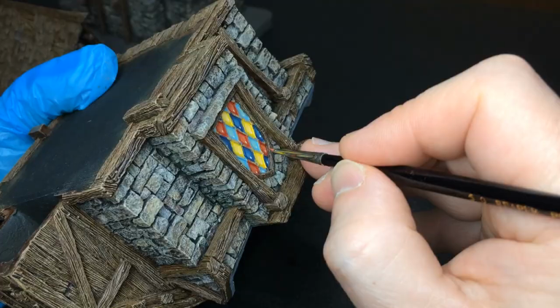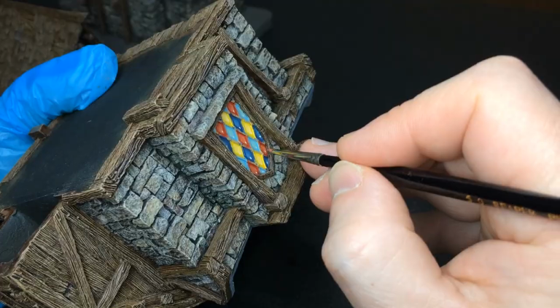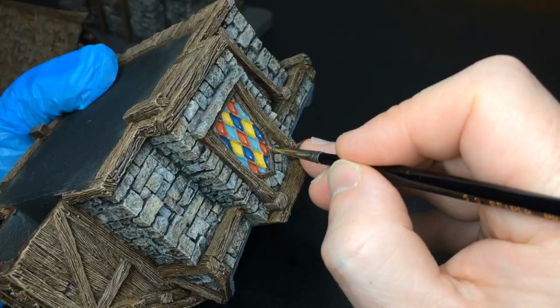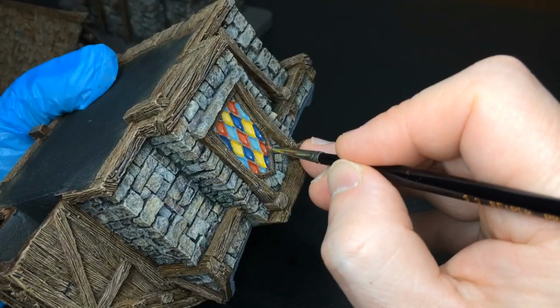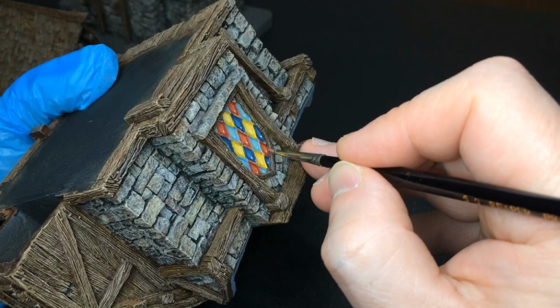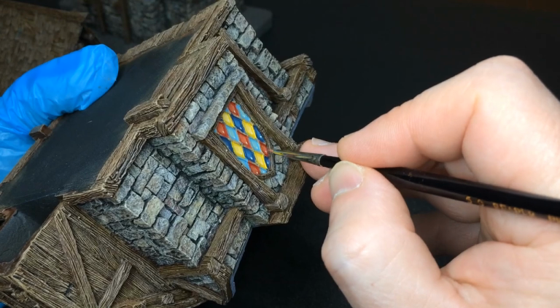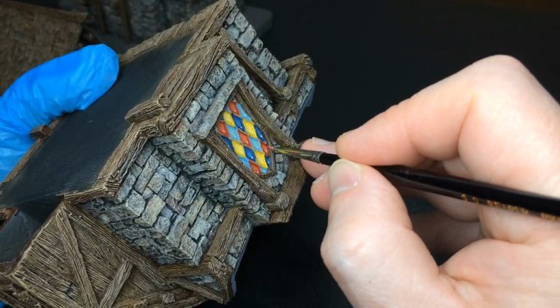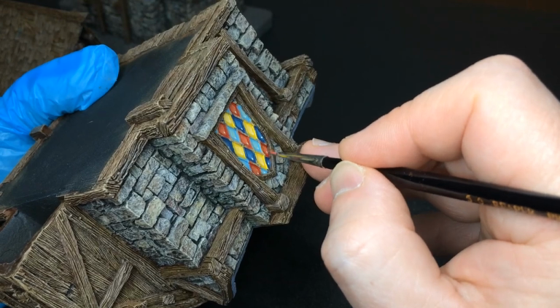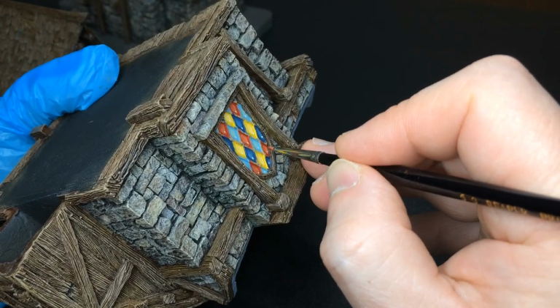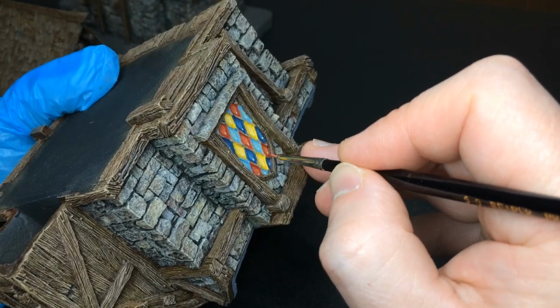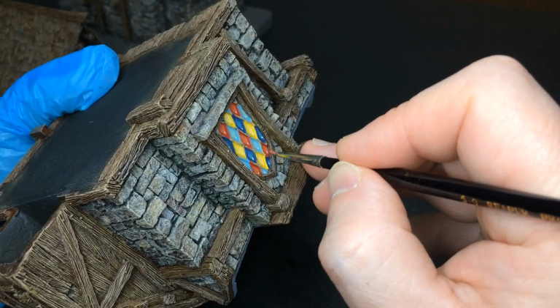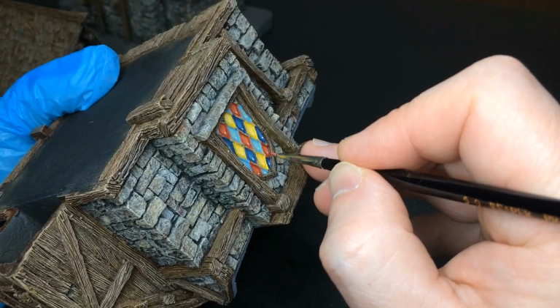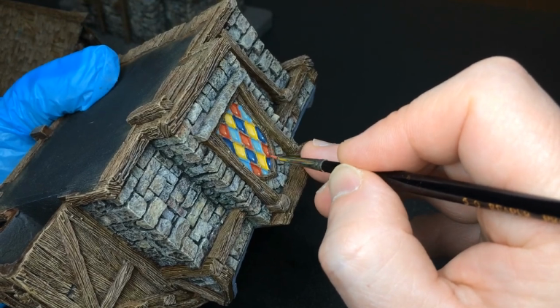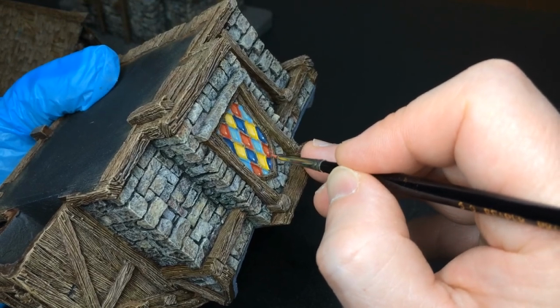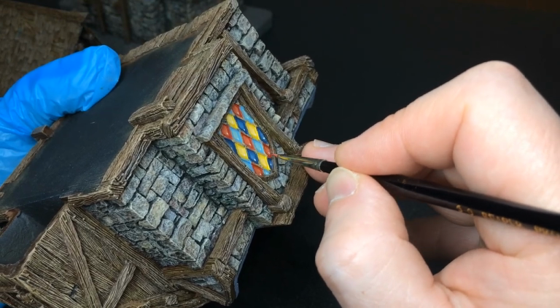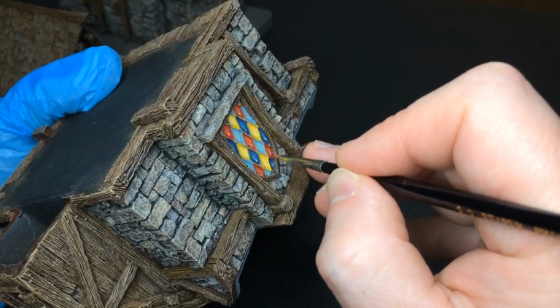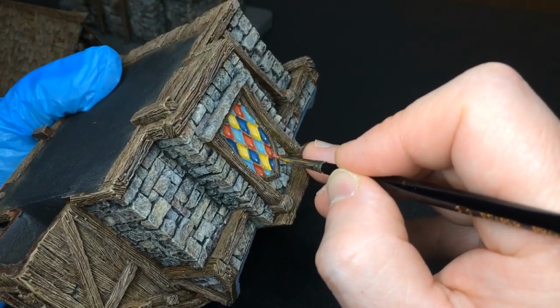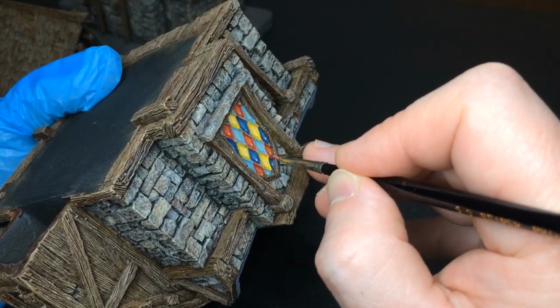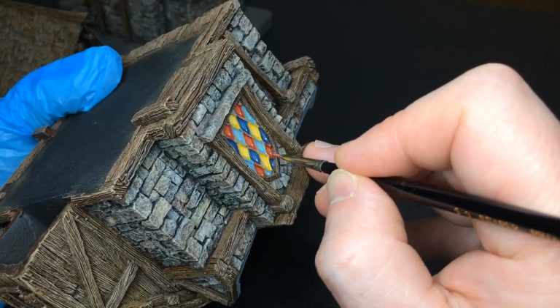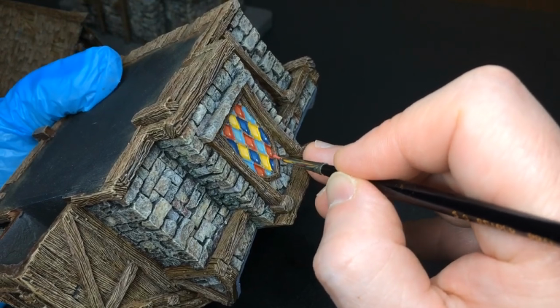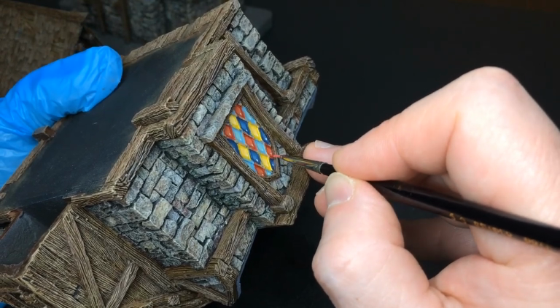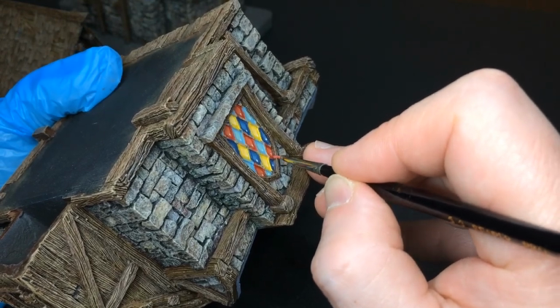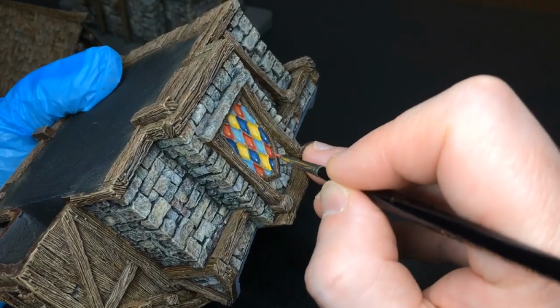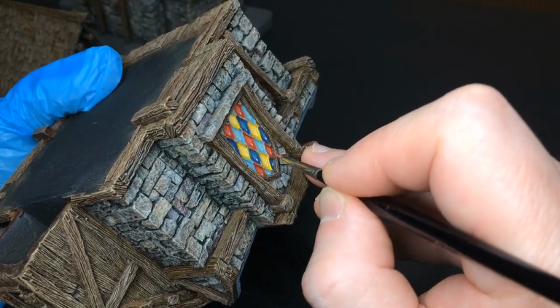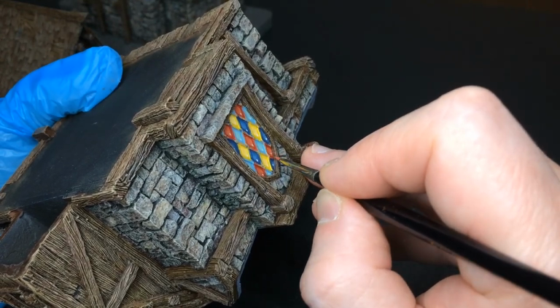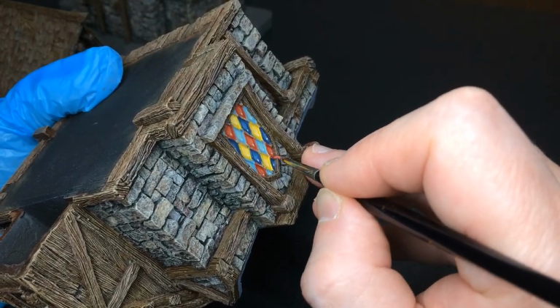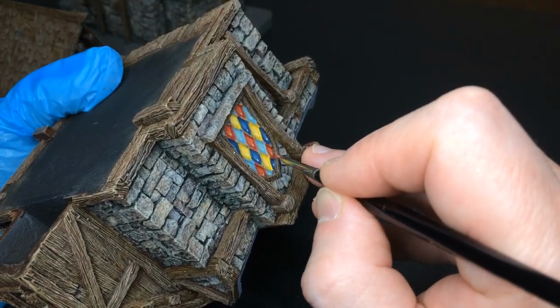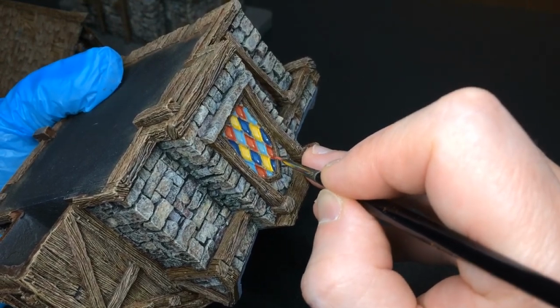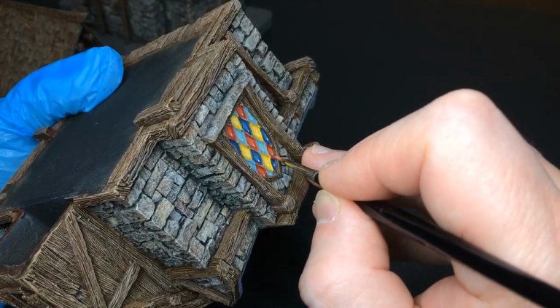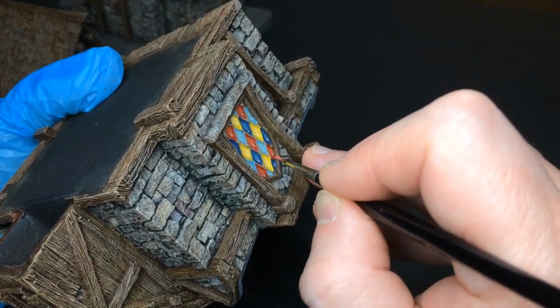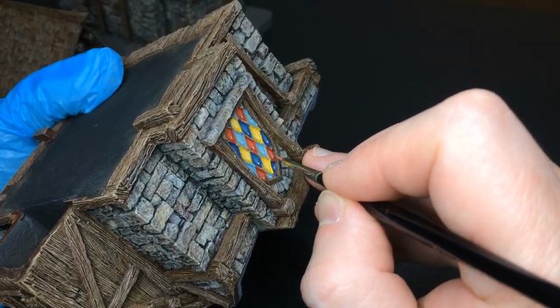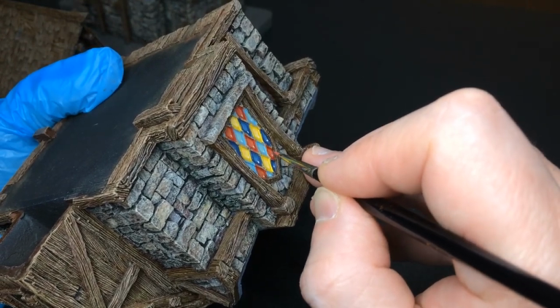Next, I paint the reflection of the light that comes from inside the building on the window frame.